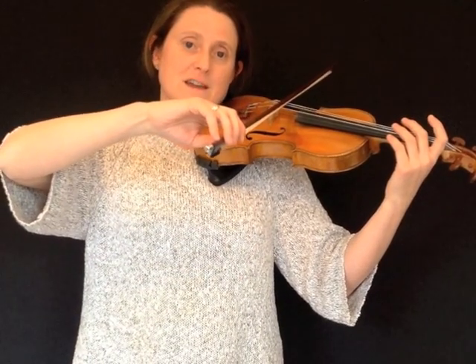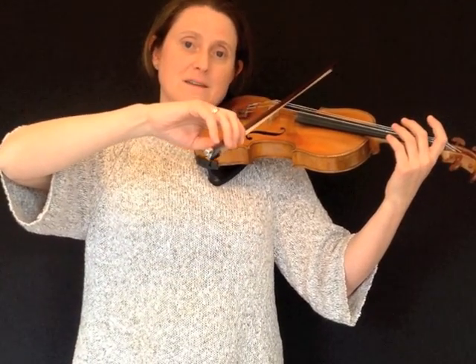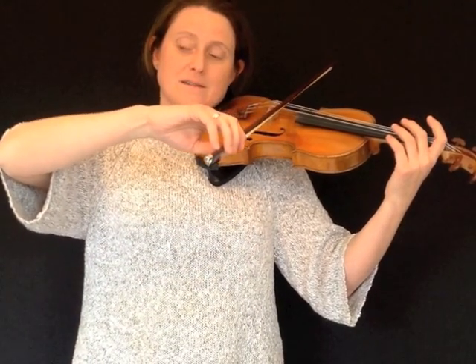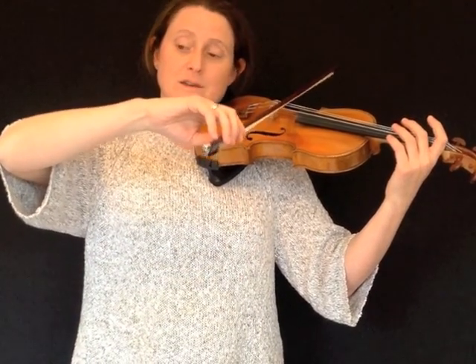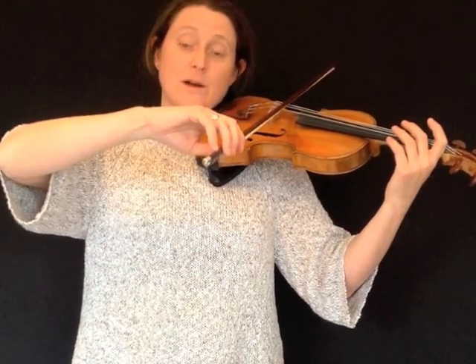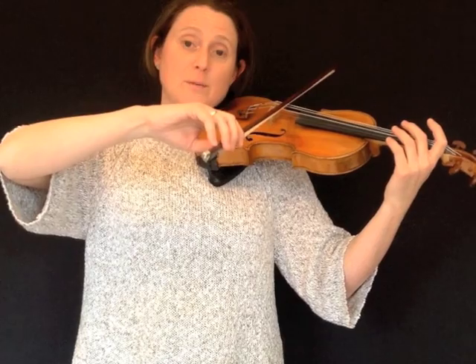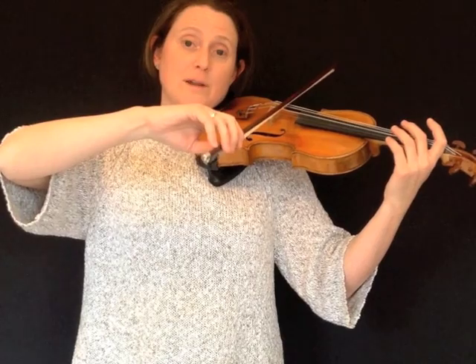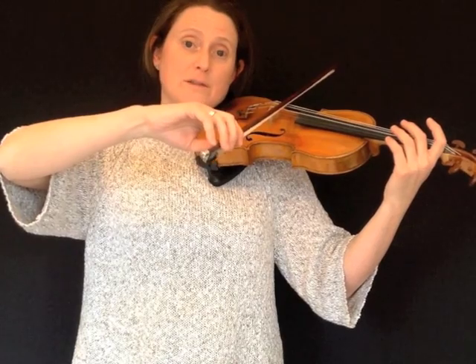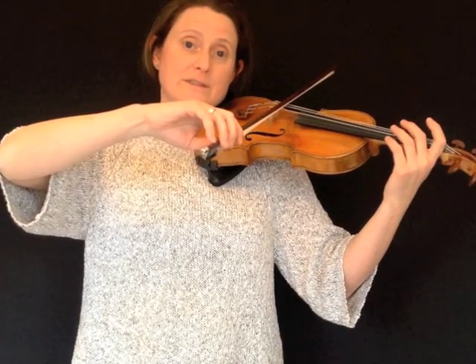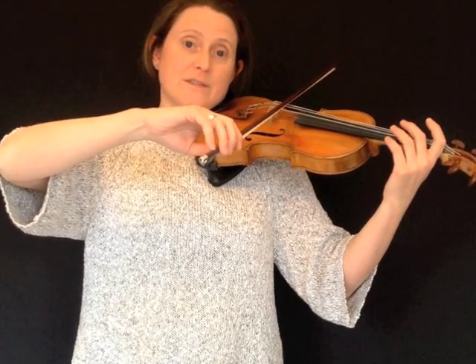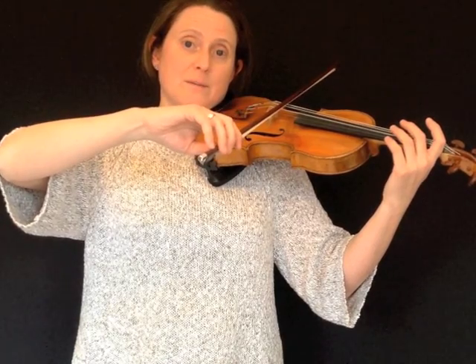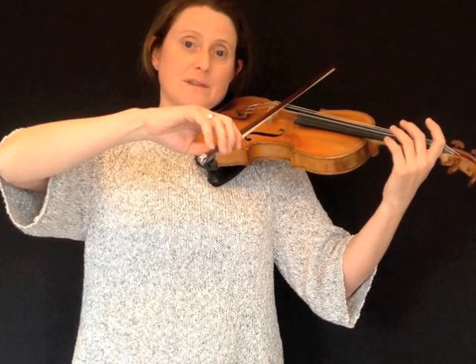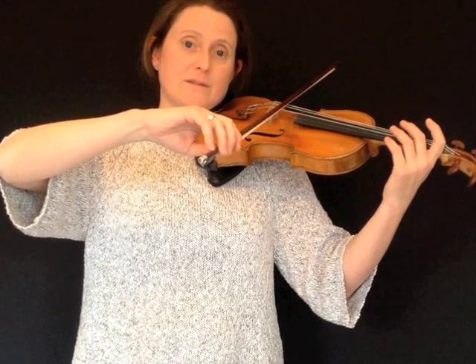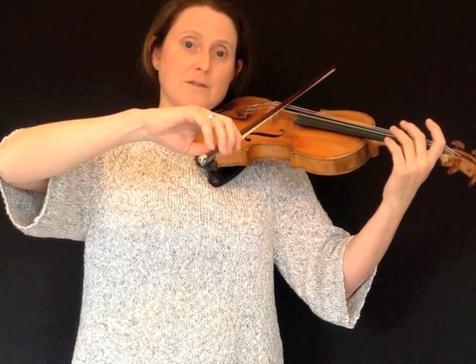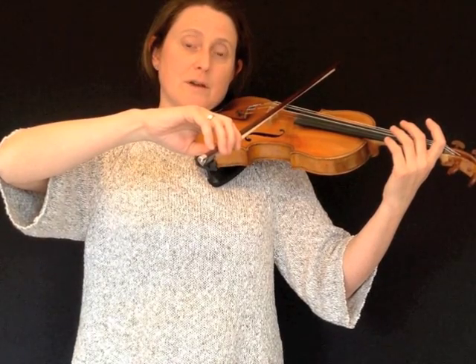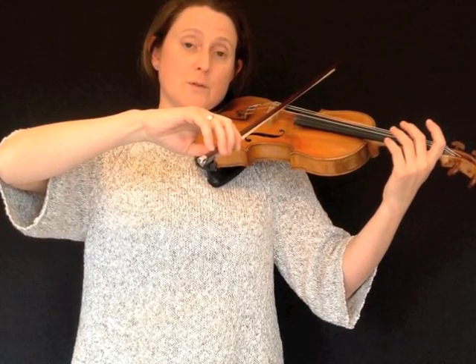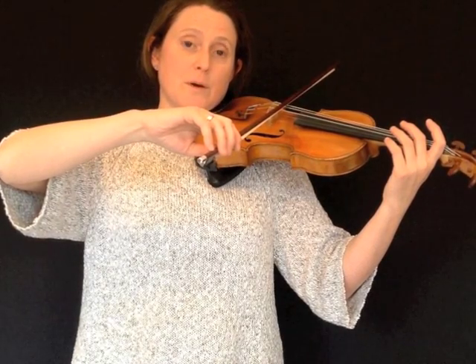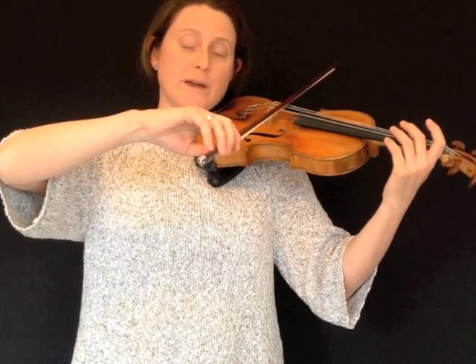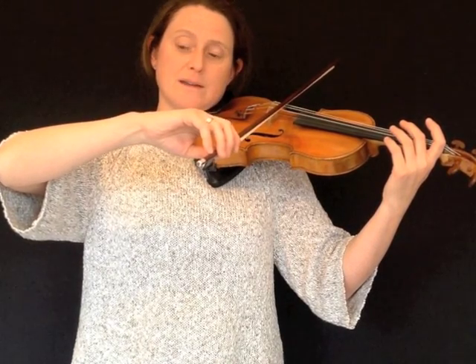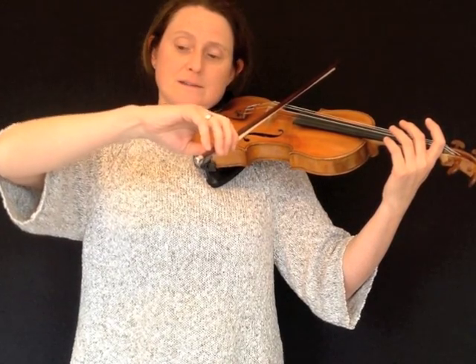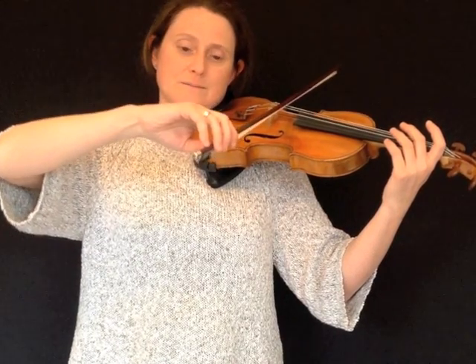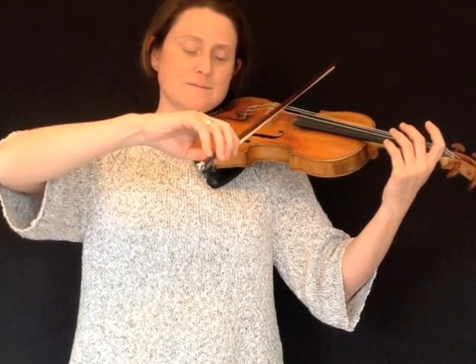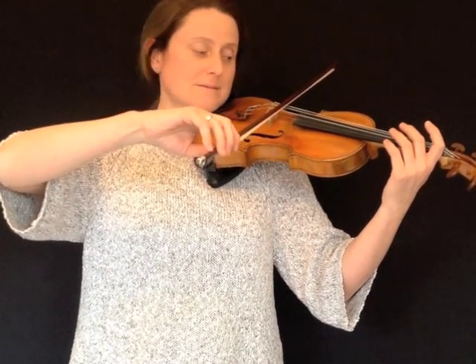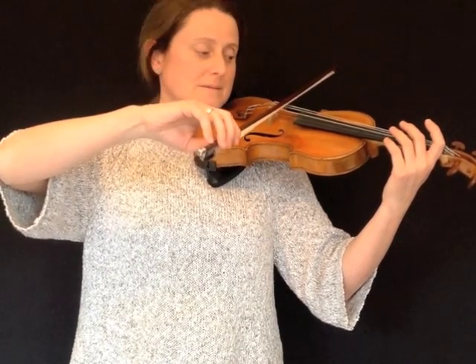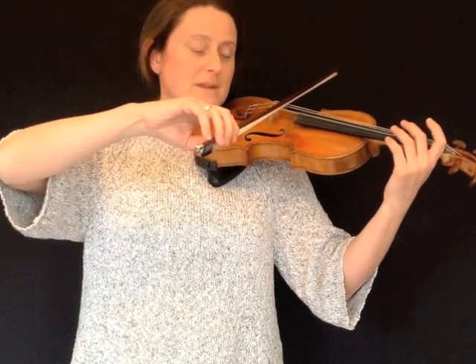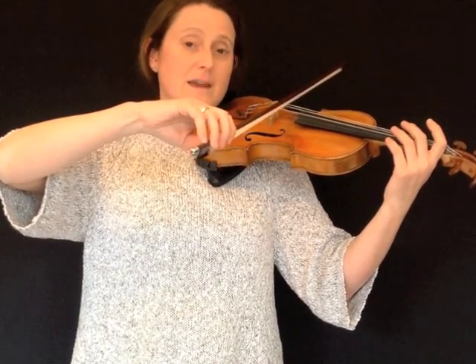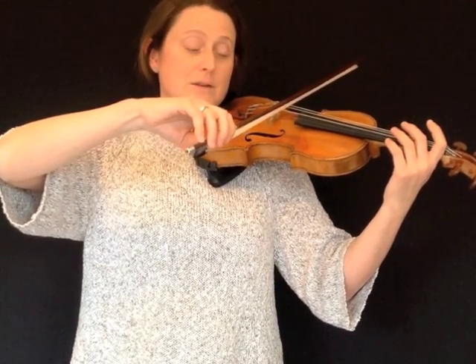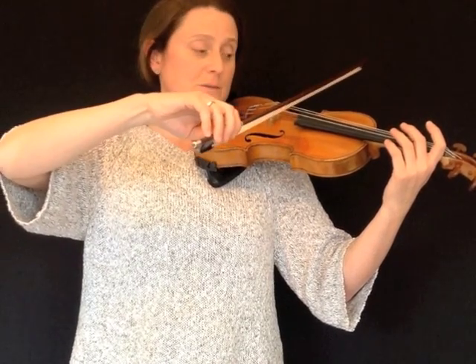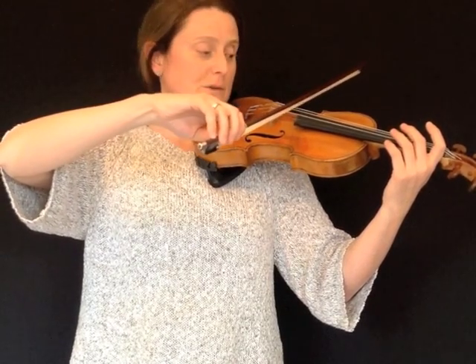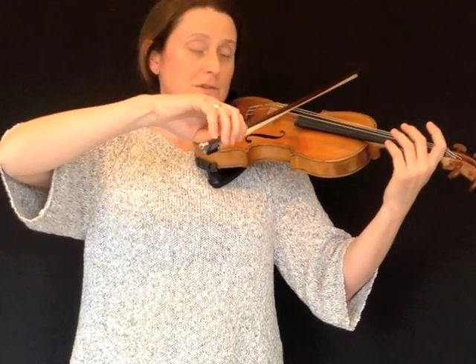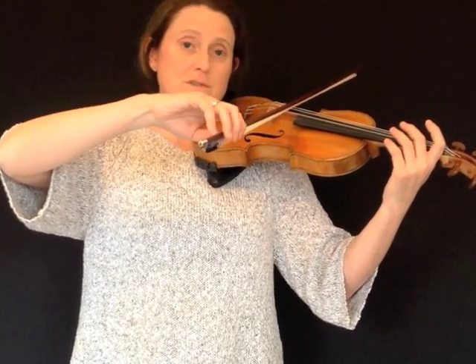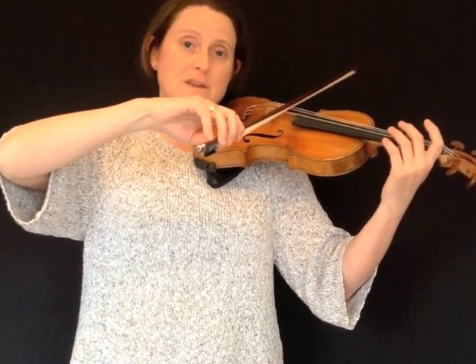Check that your elbow level is the same as the level of your bowing hand, and do some bow strokes on the G.